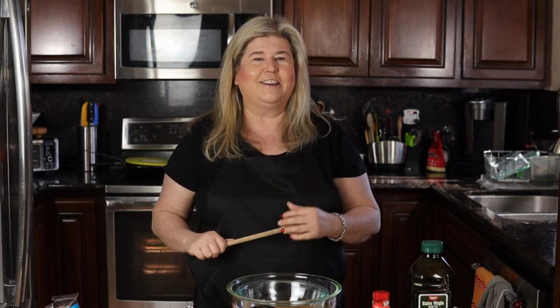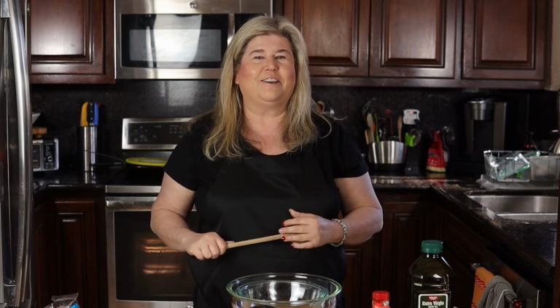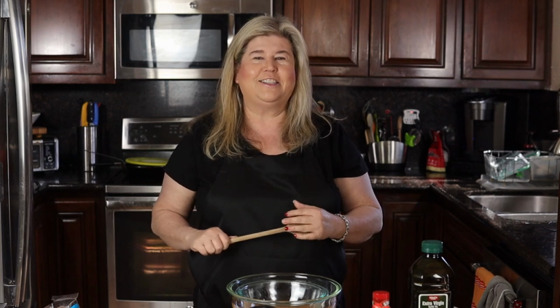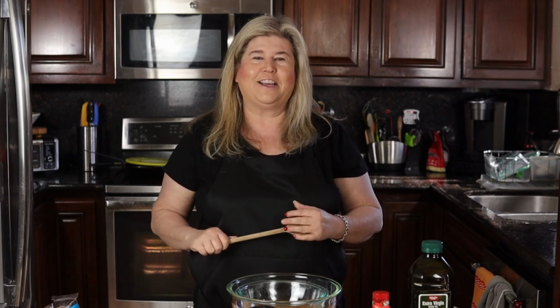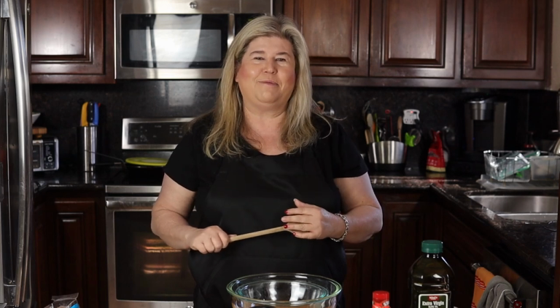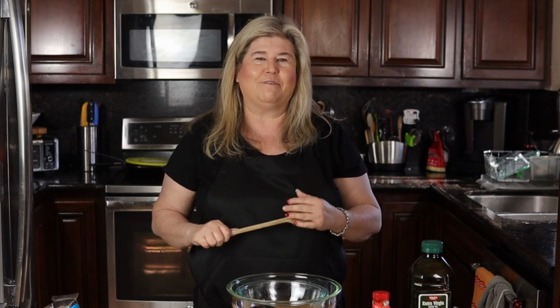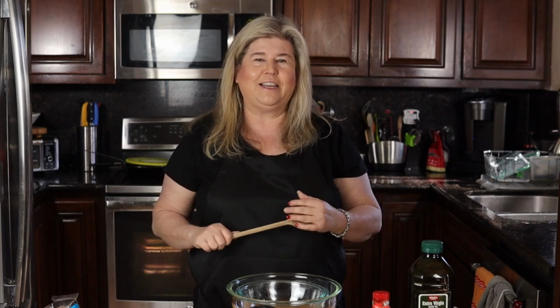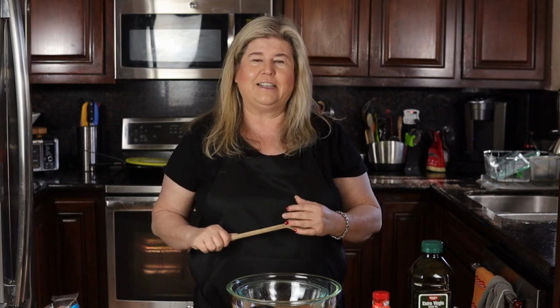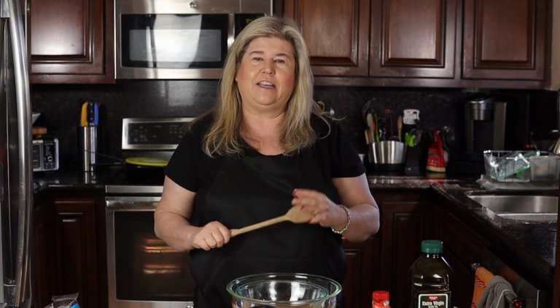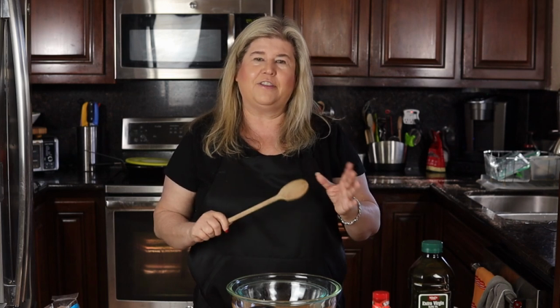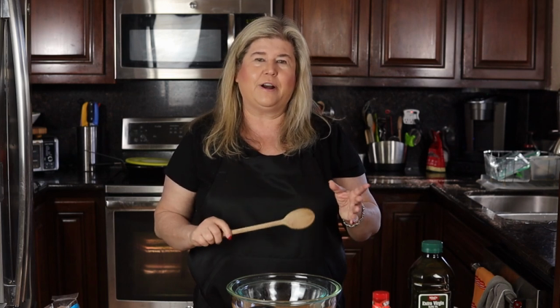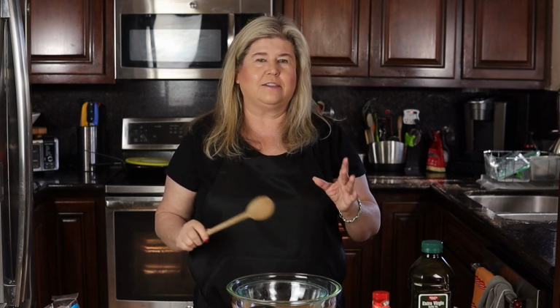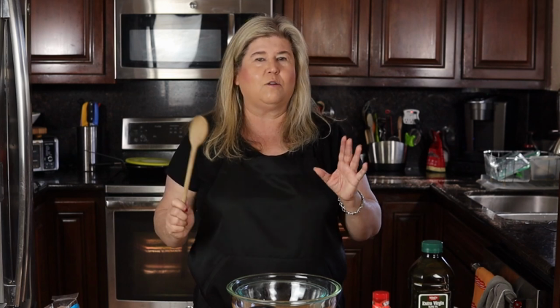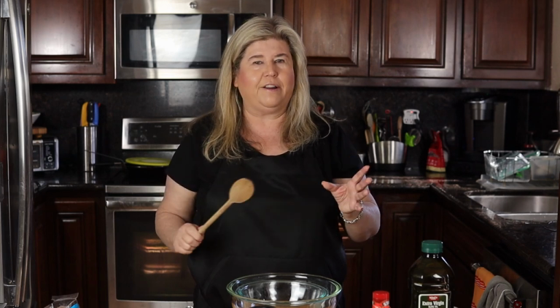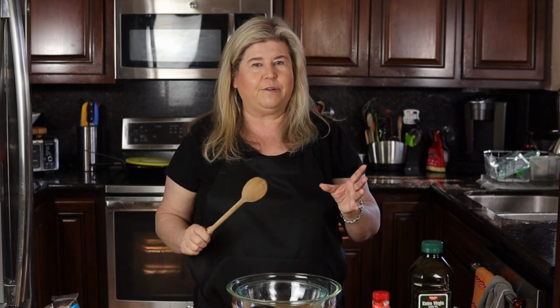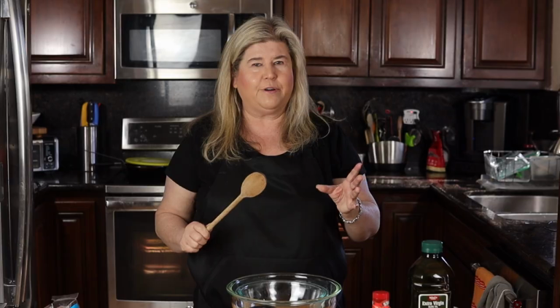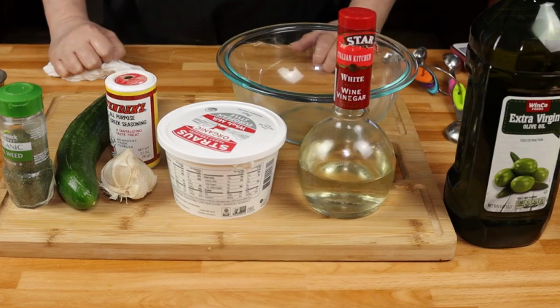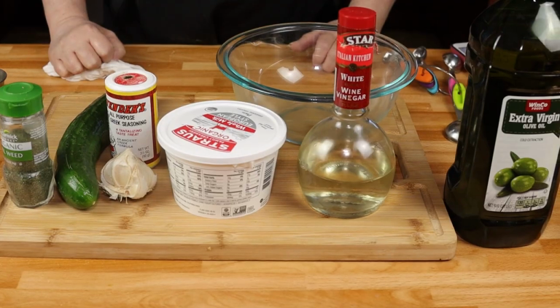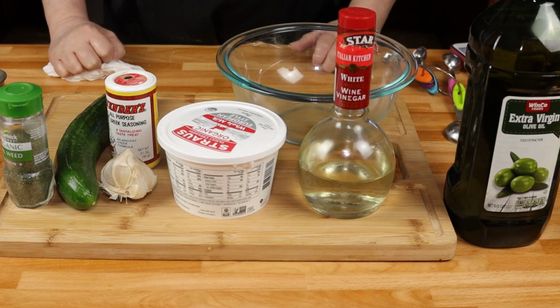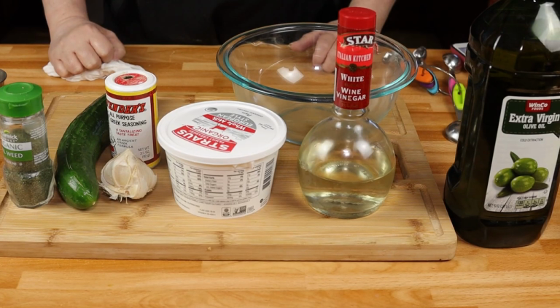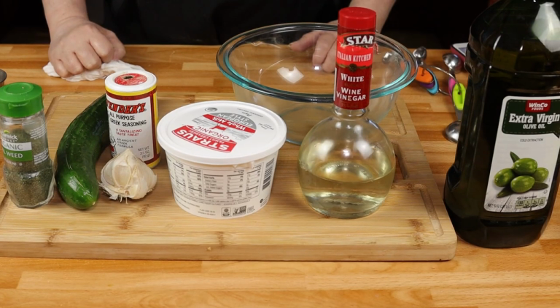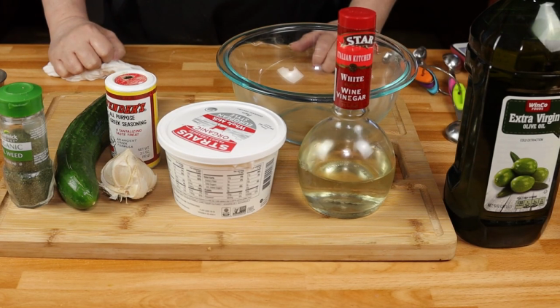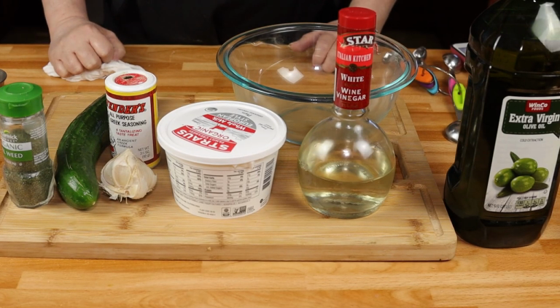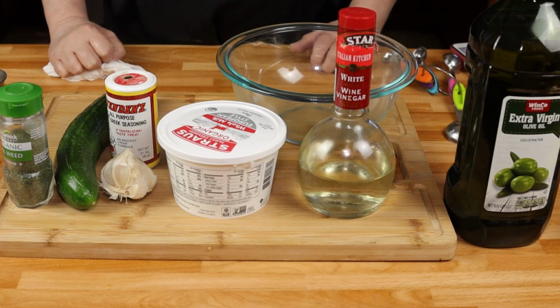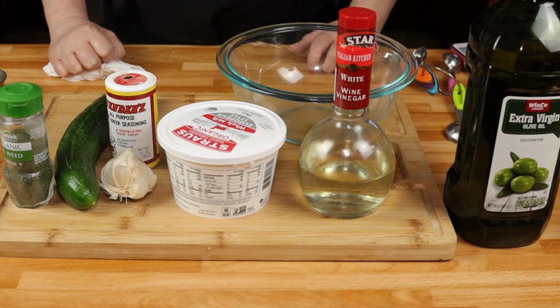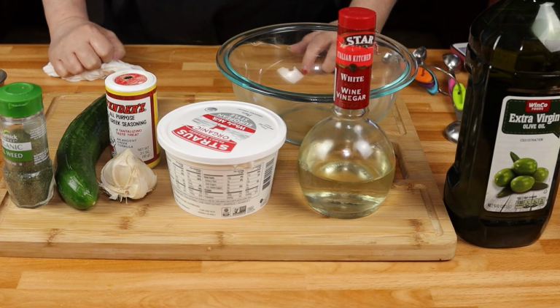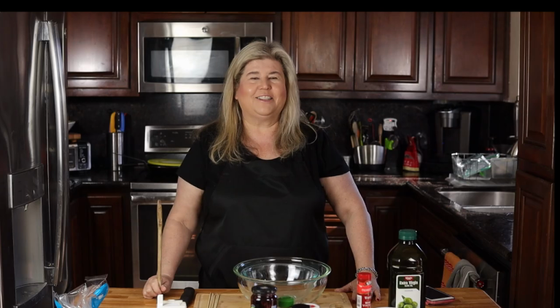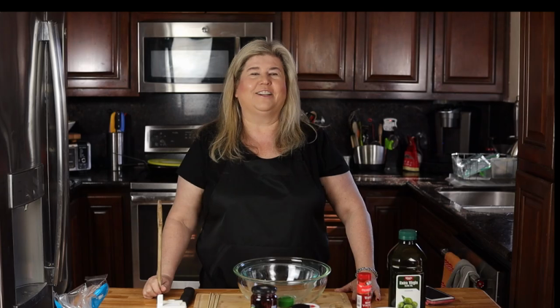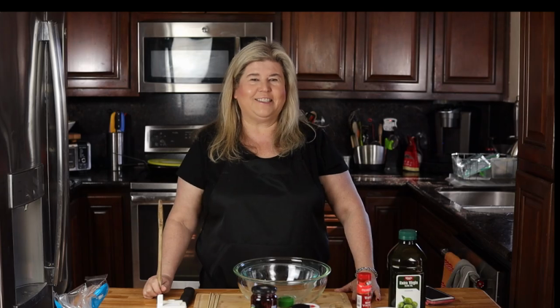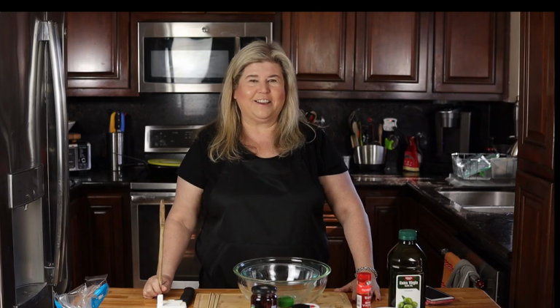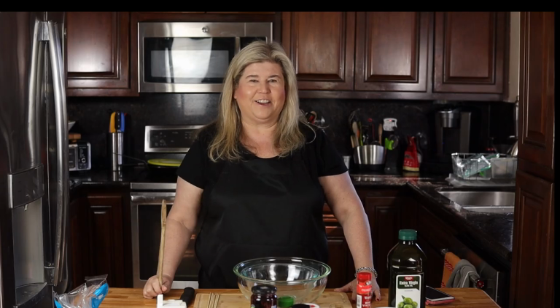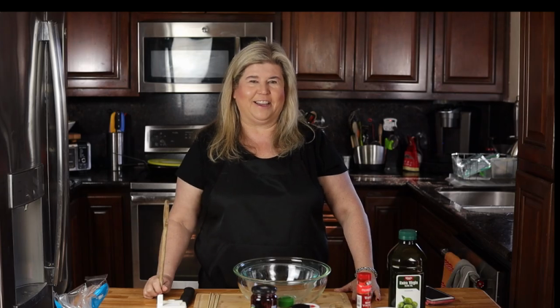This is going to be really easy. Even though it has quite a few ingredients, it'll come together pretty quickly. So let's get cooking.